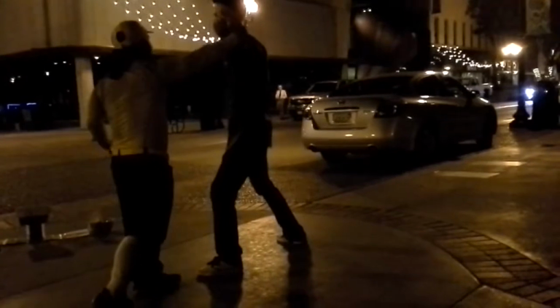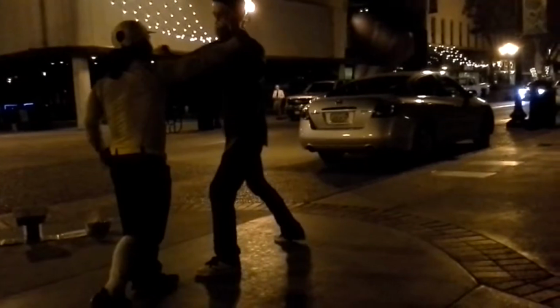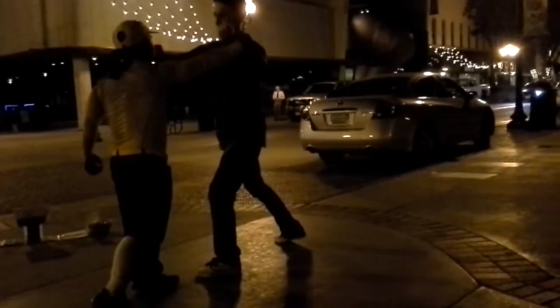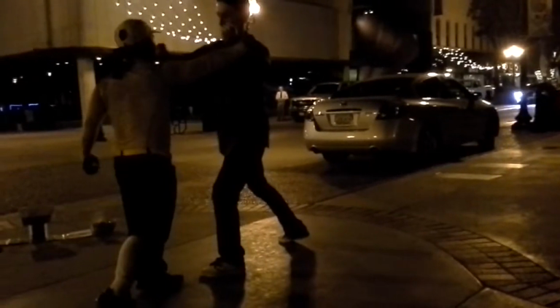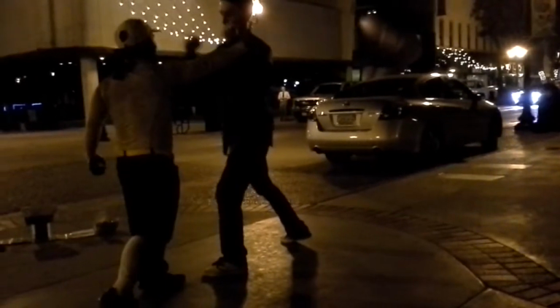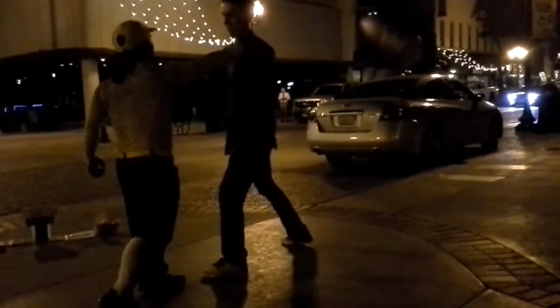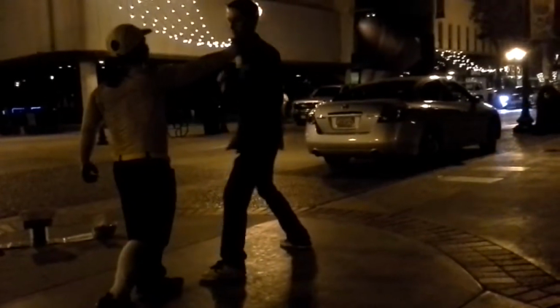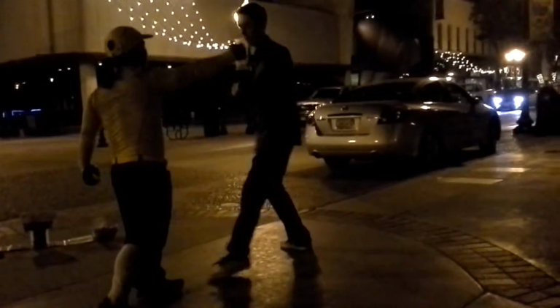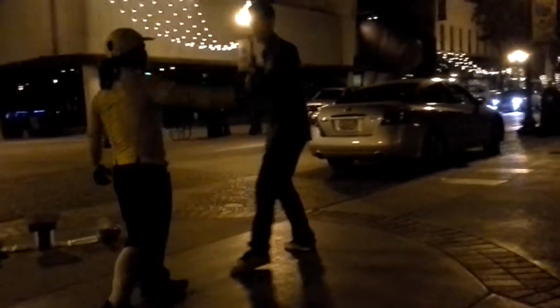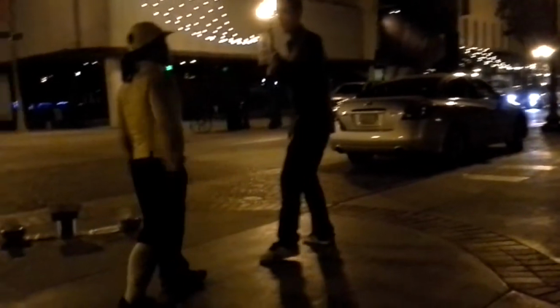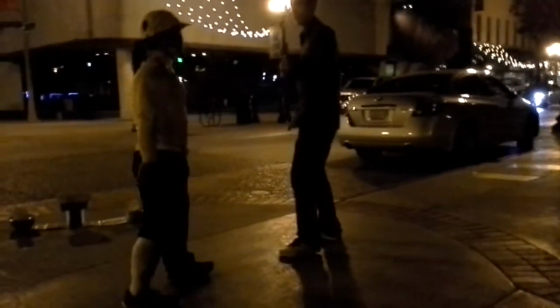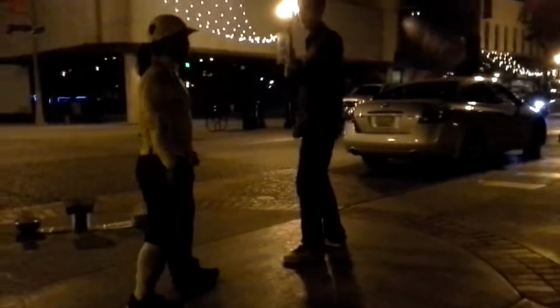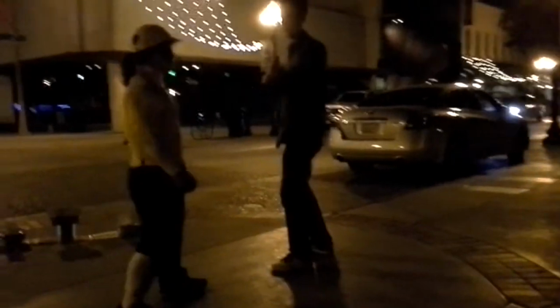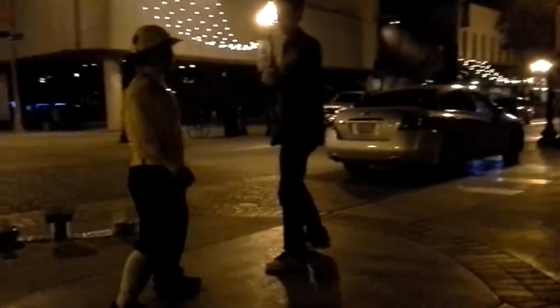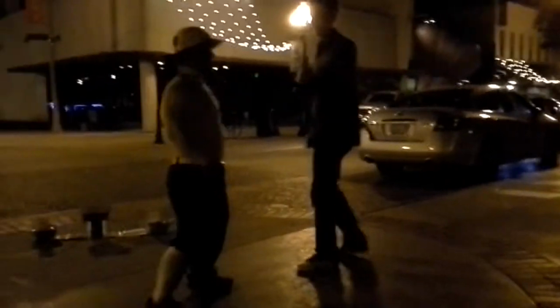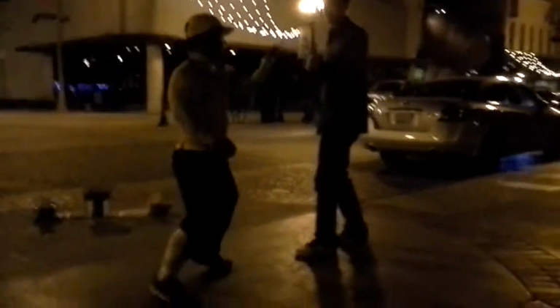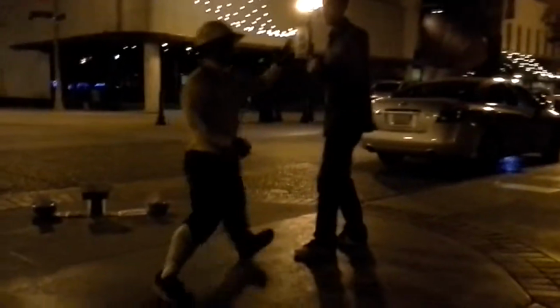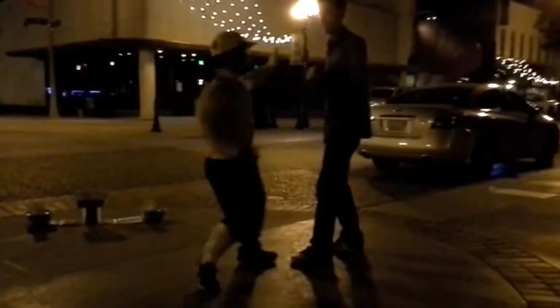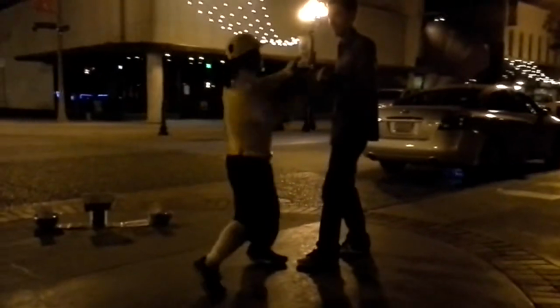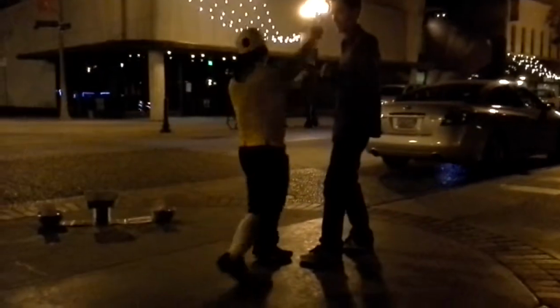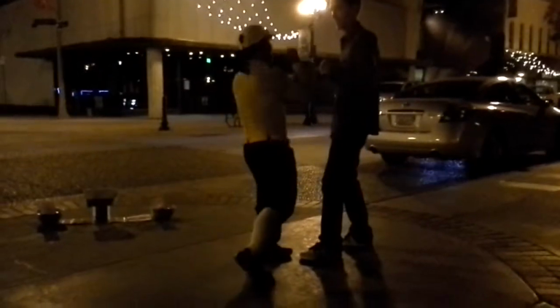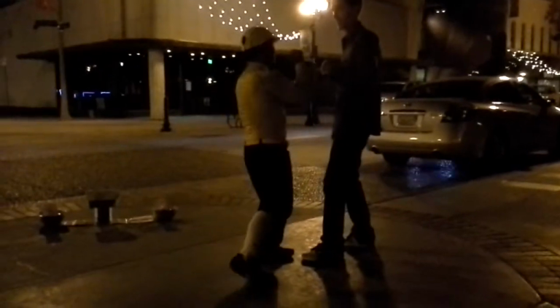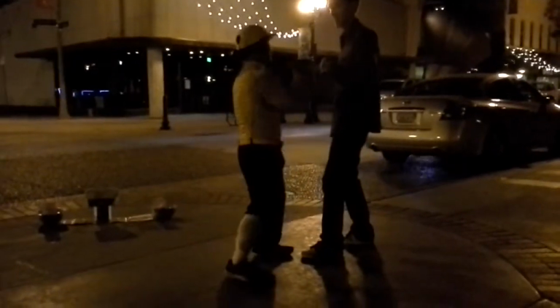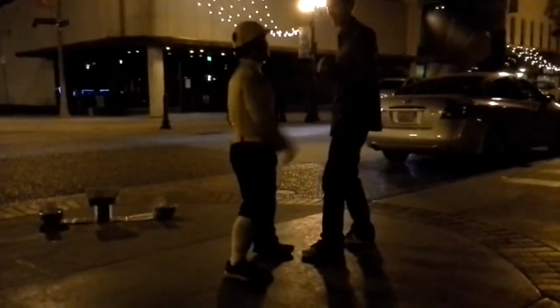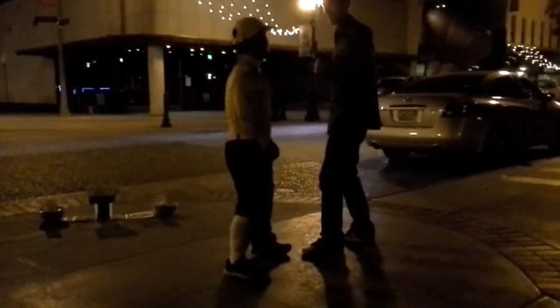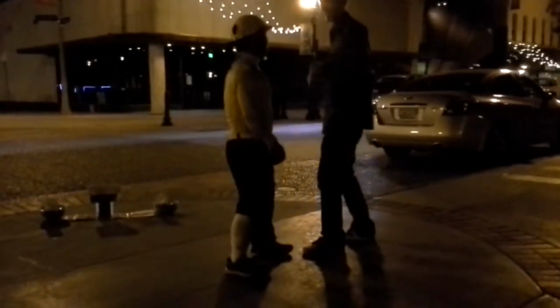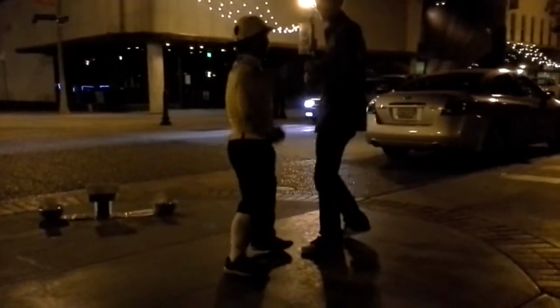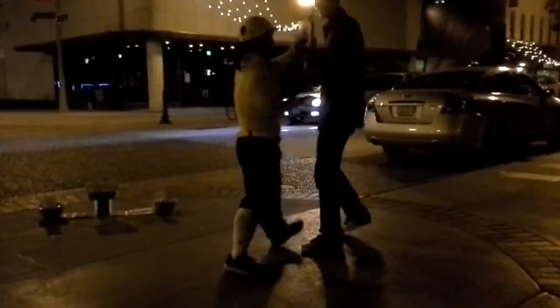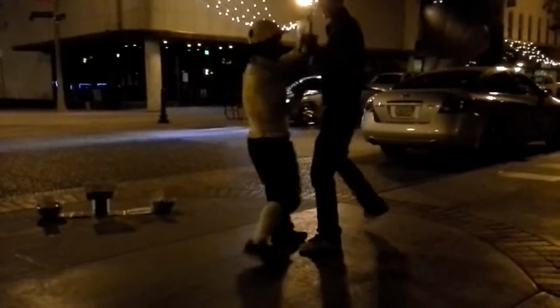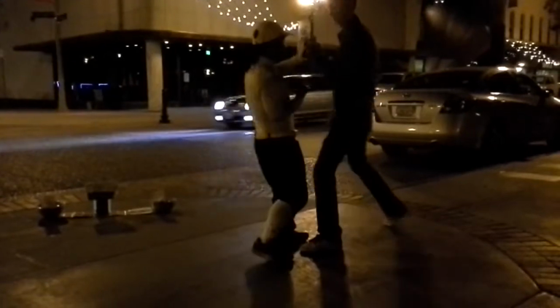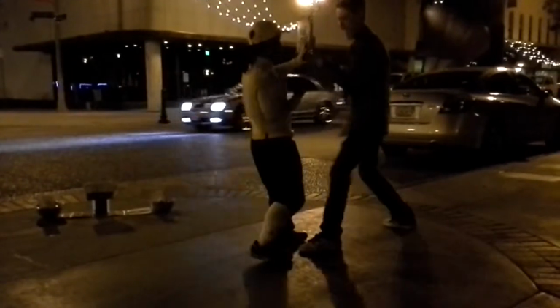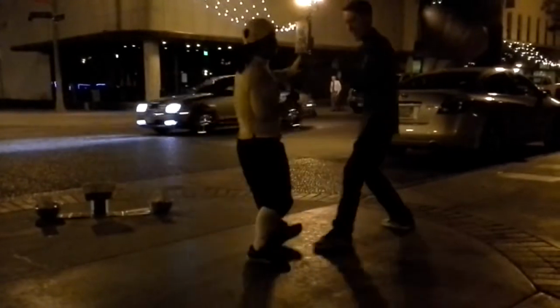Now you're open. You can be like whoop, whoop. Oh, look at that, you know.